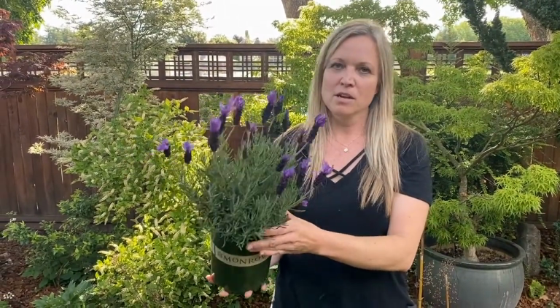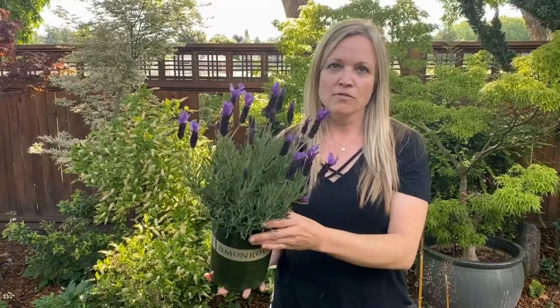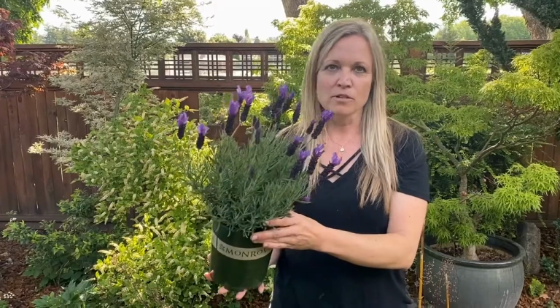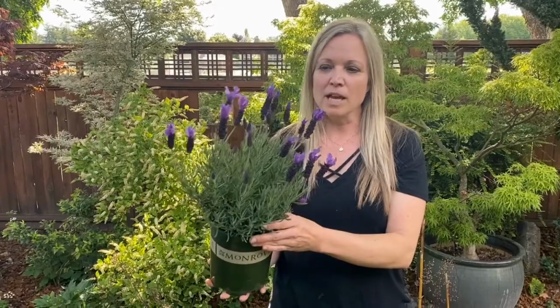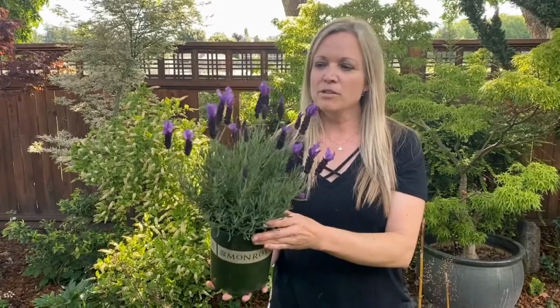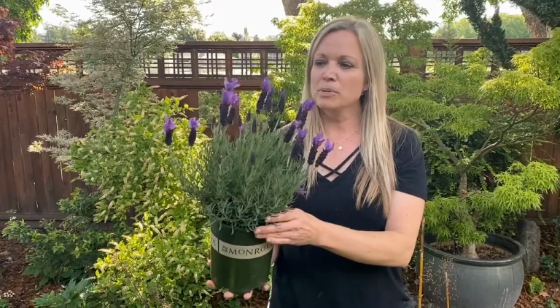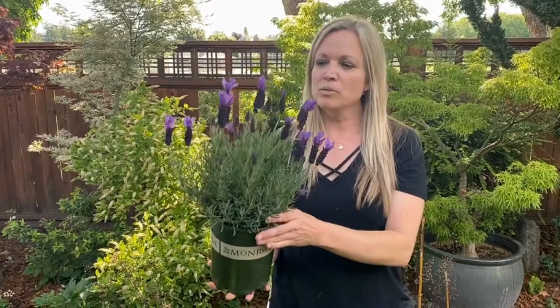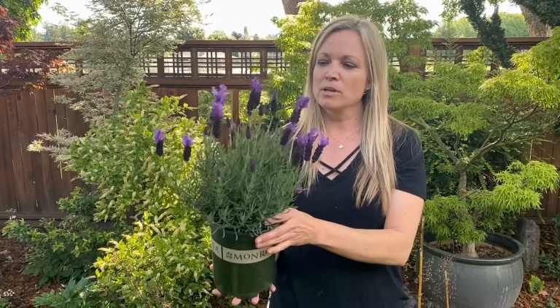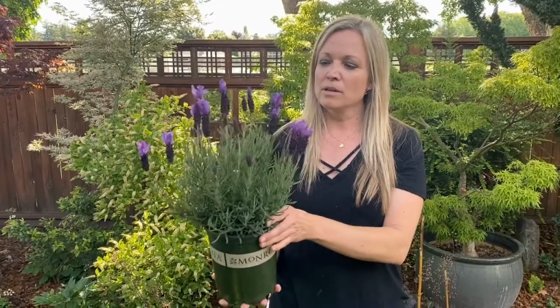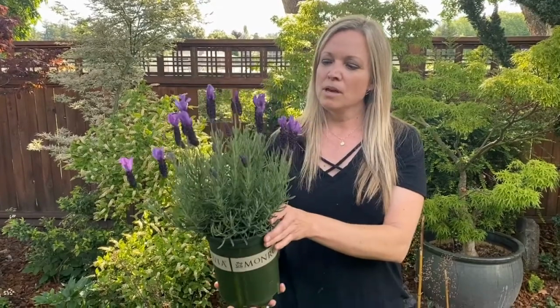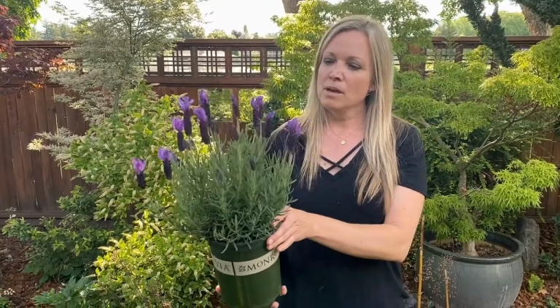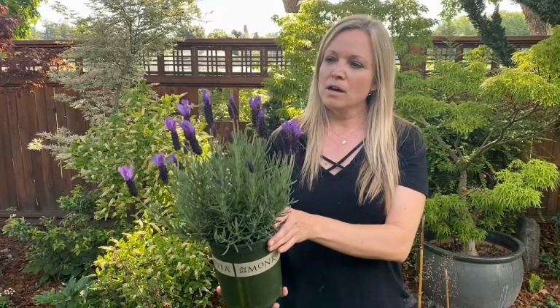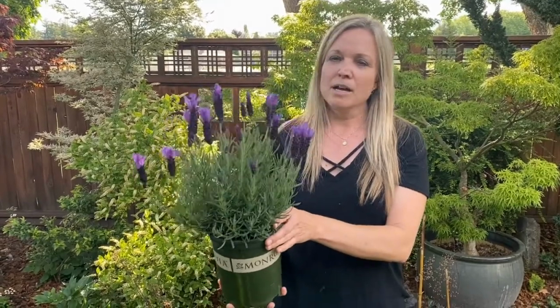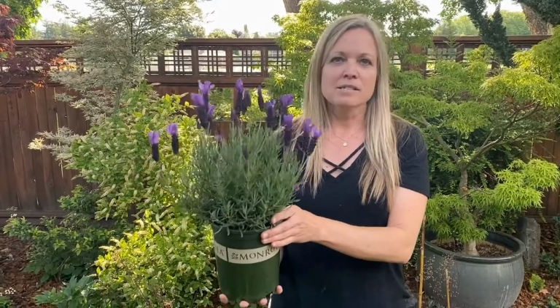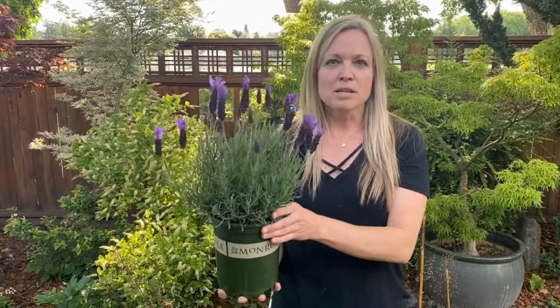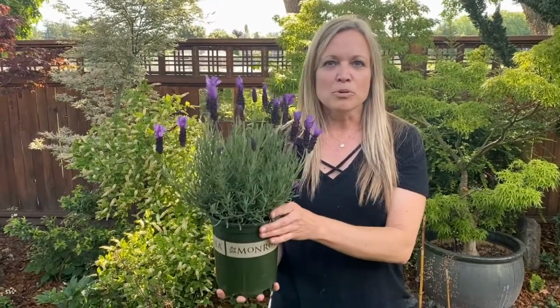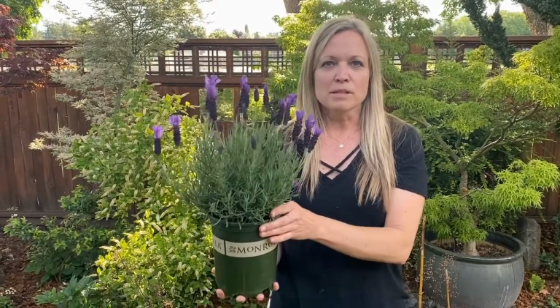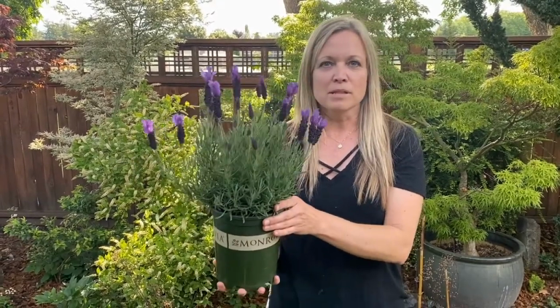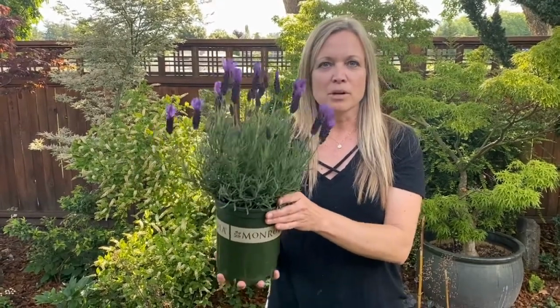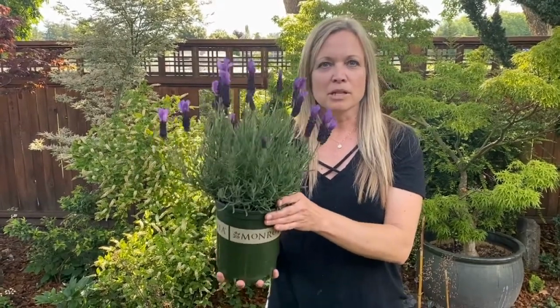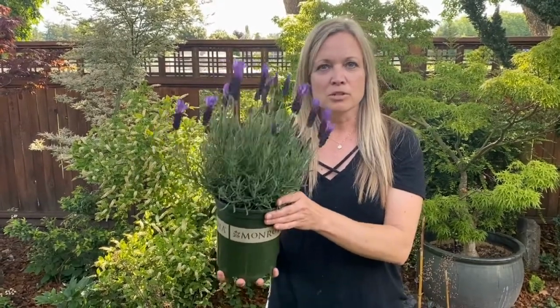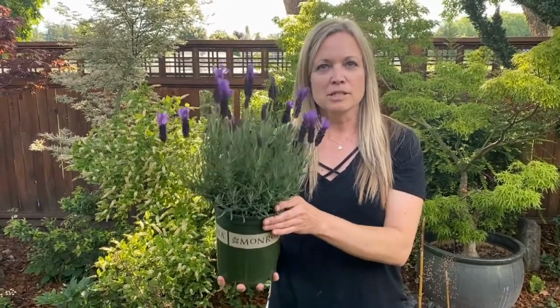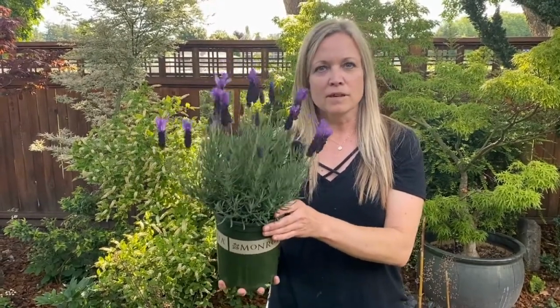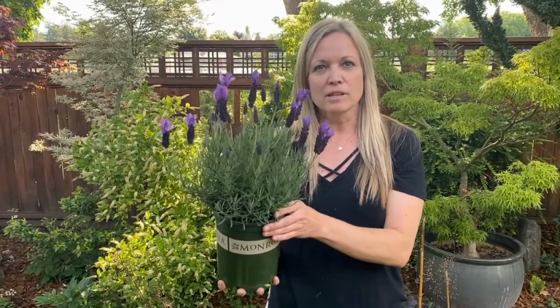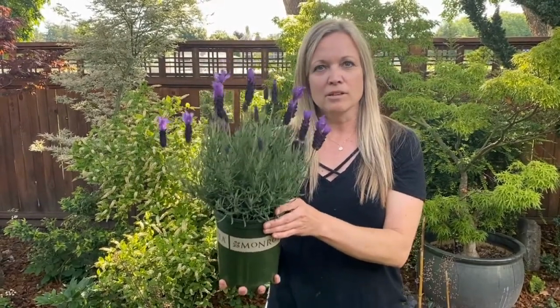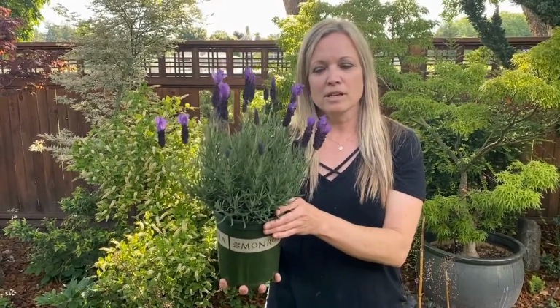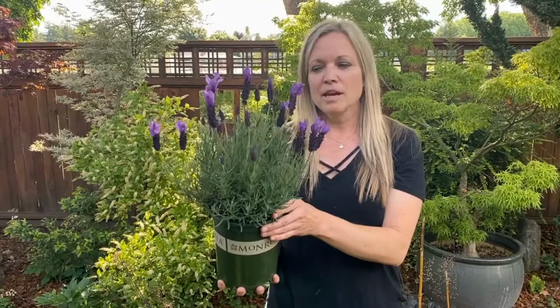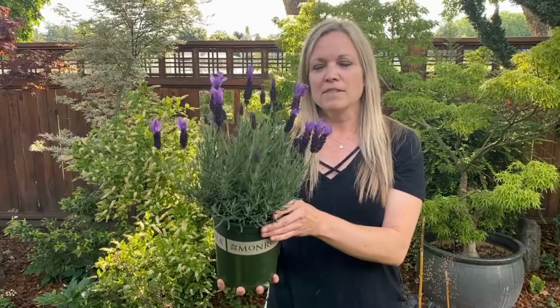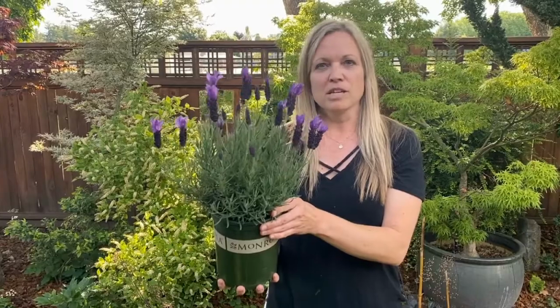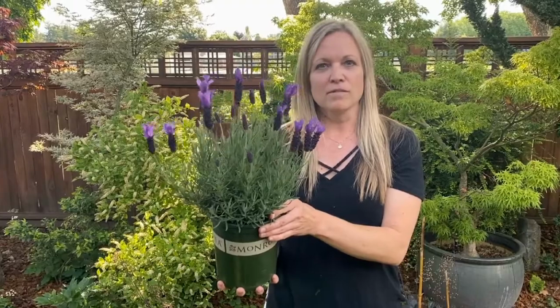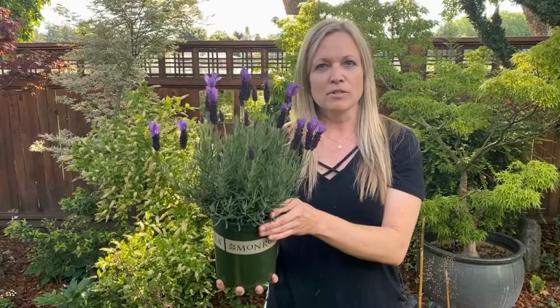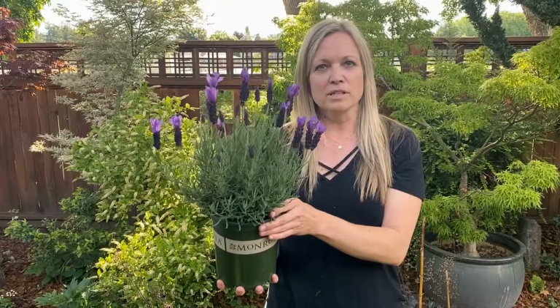Lavender is one of the highest selling perennials on the market, so you should definitely look at the Javelin Fortes.